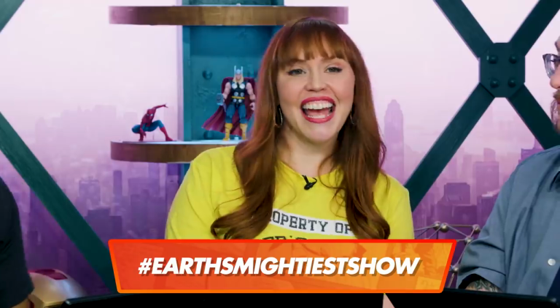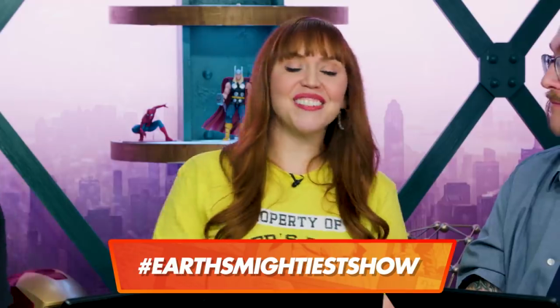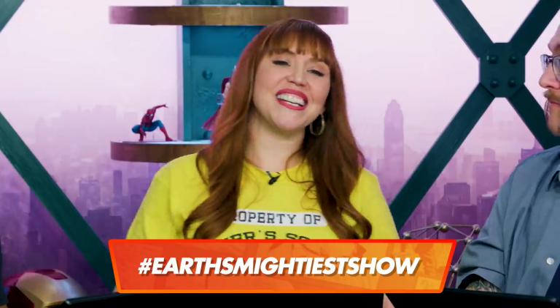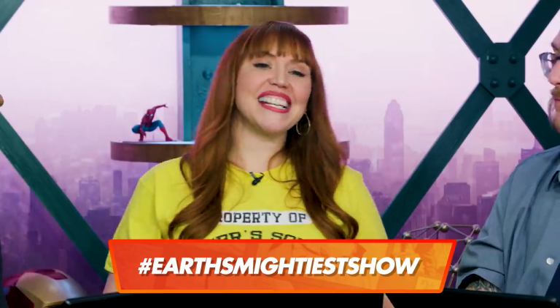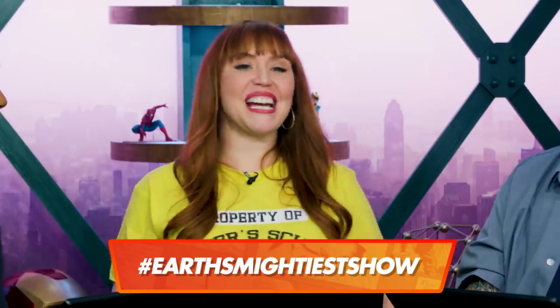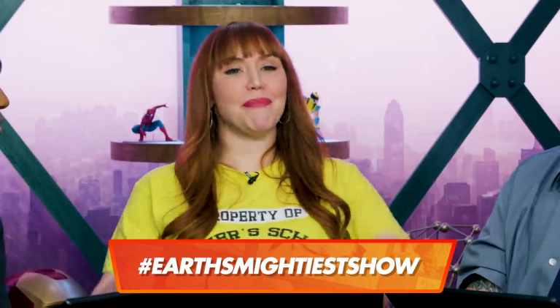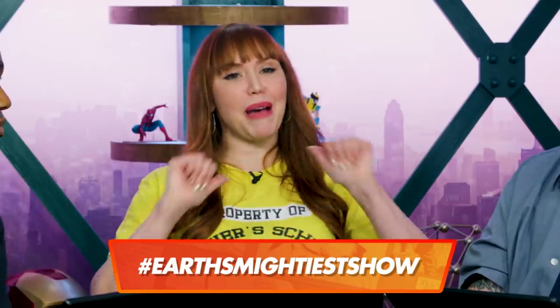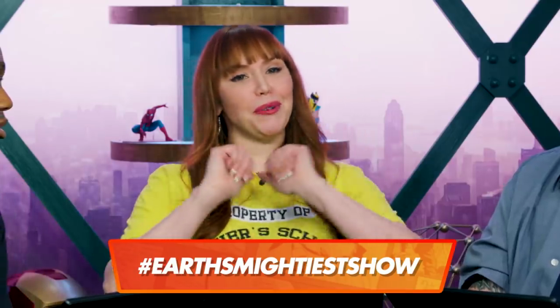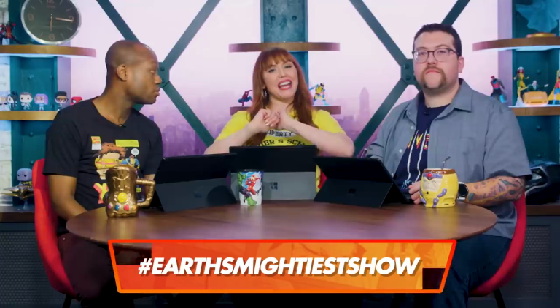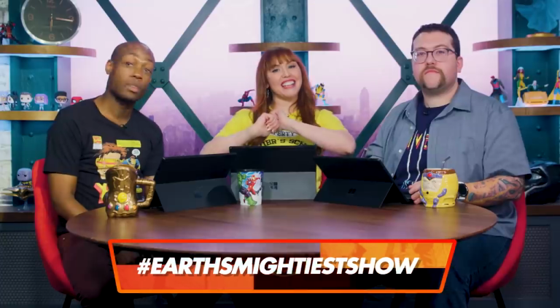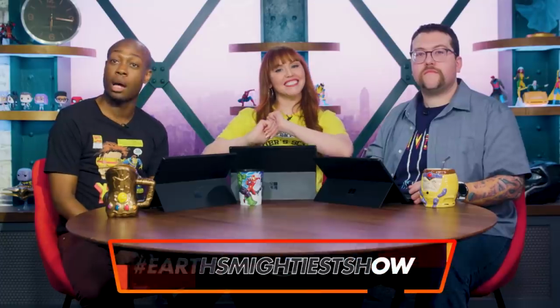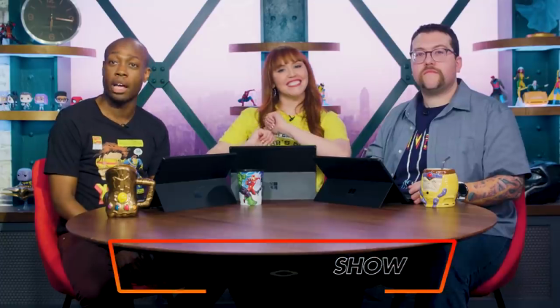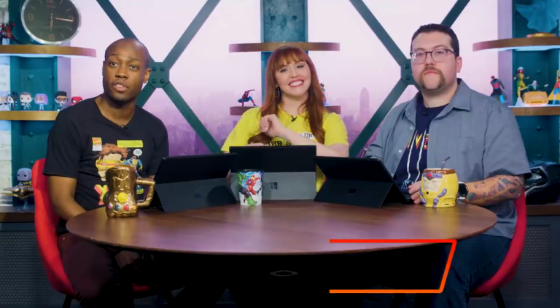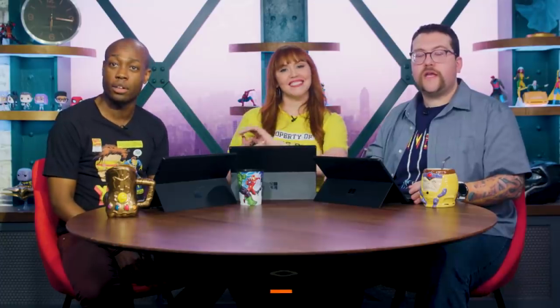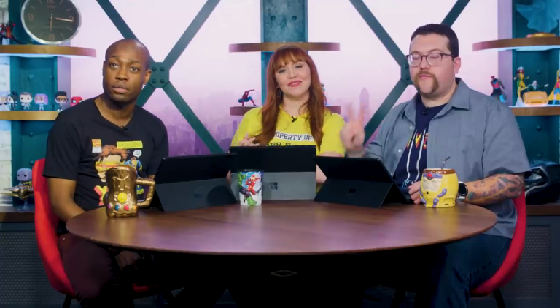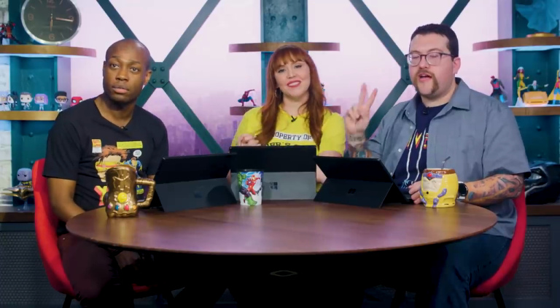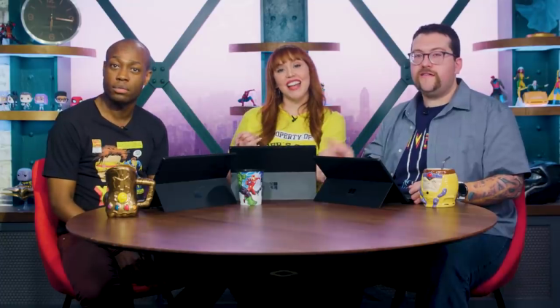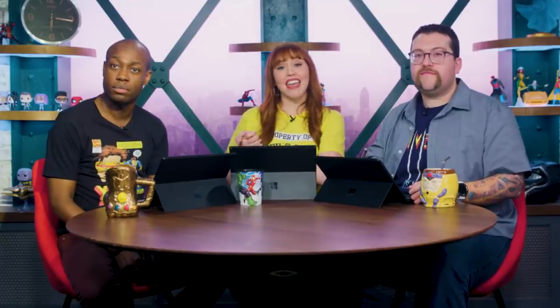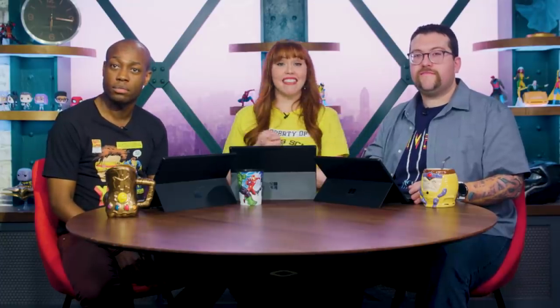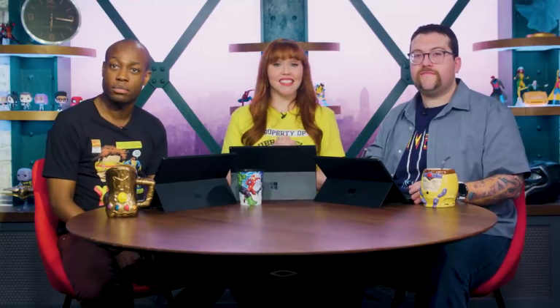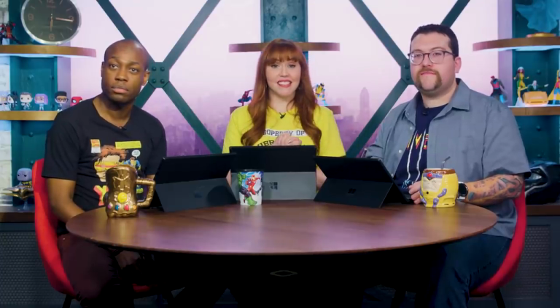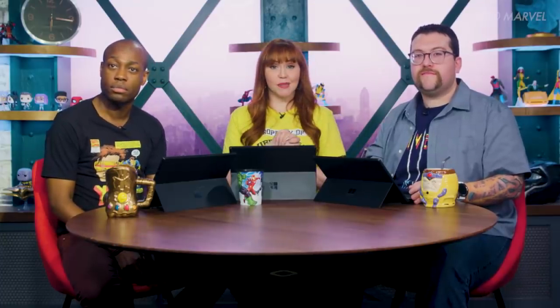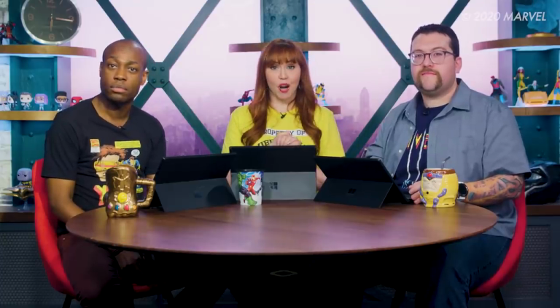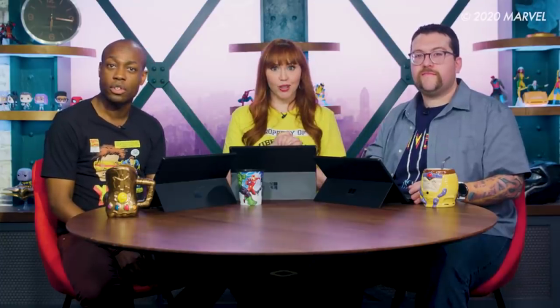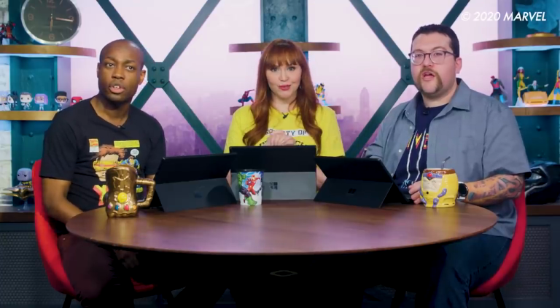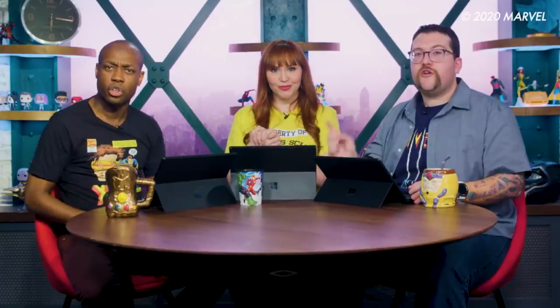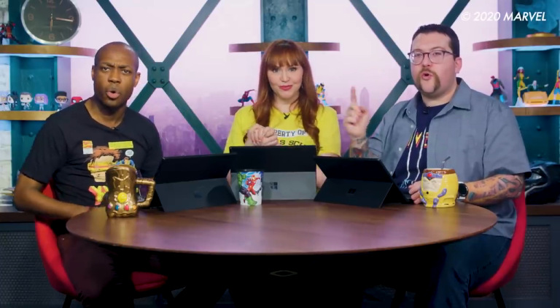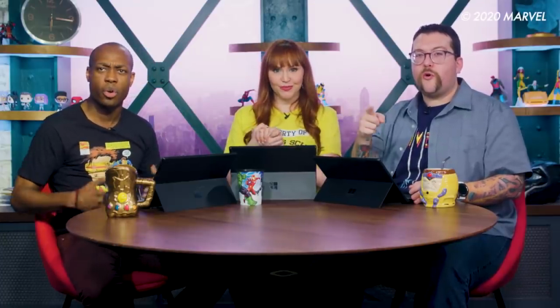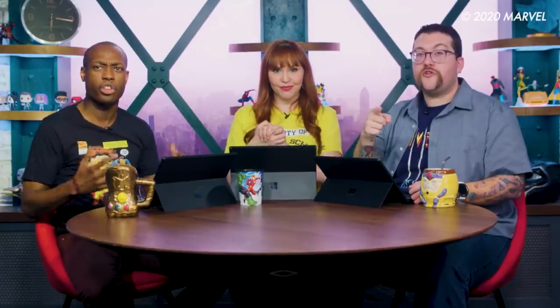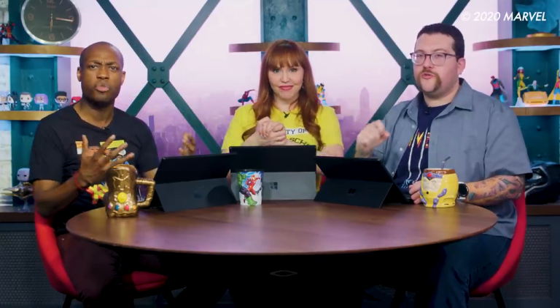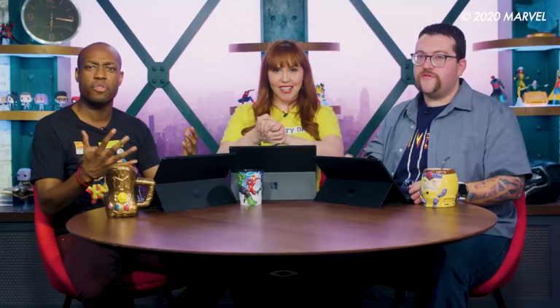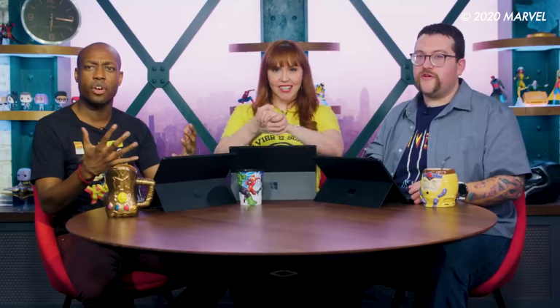Yeah, we'll see you next time. I'm Lorraine. I'm Langston. I'm Ryan. And this is Marvel: Your Universe.